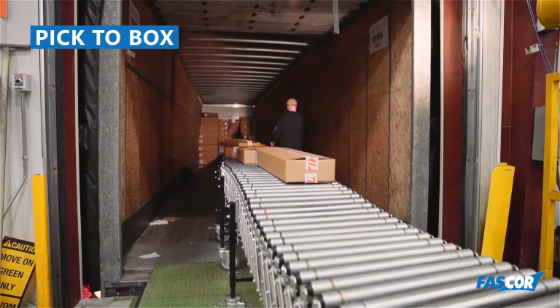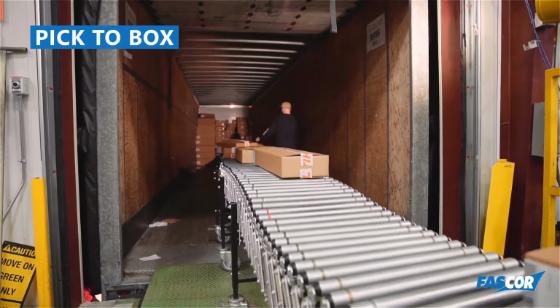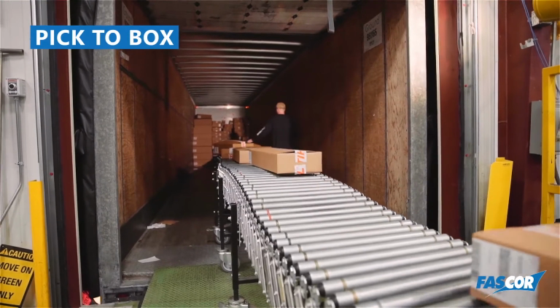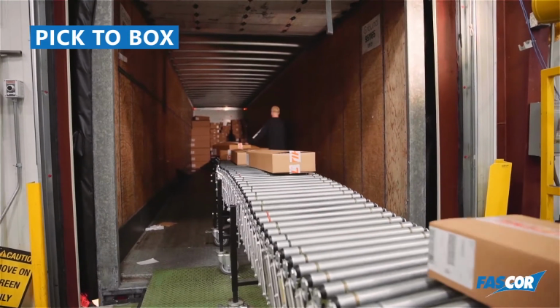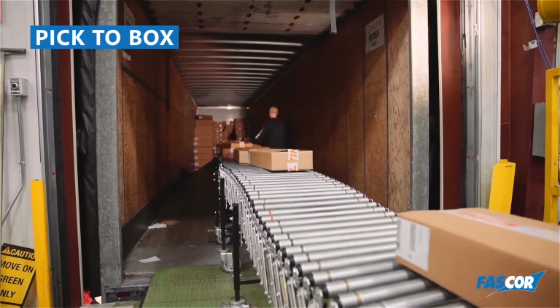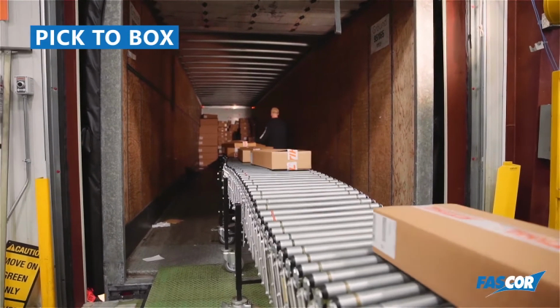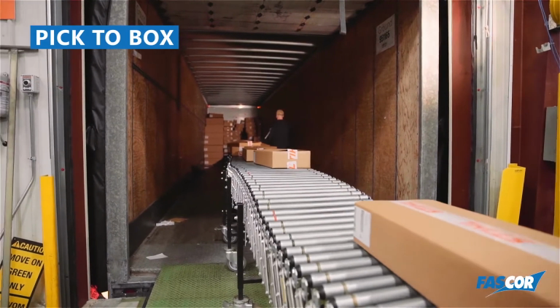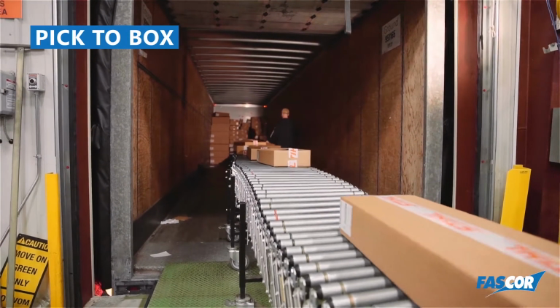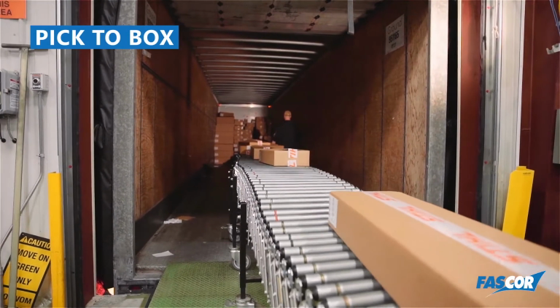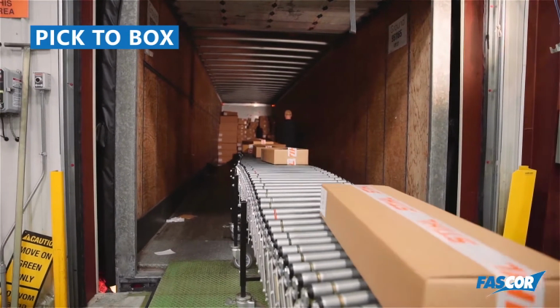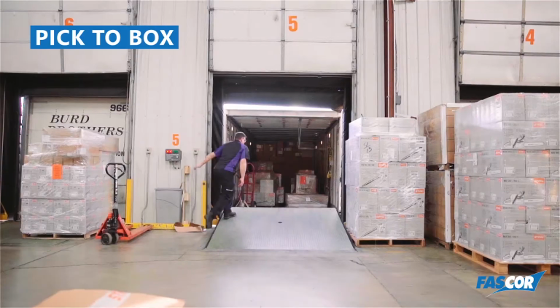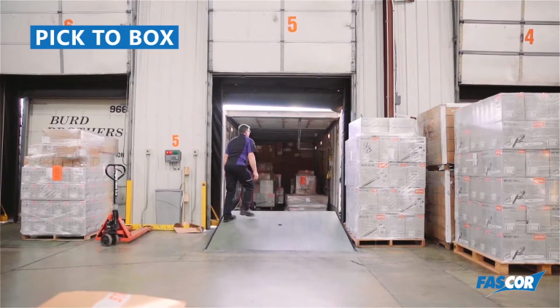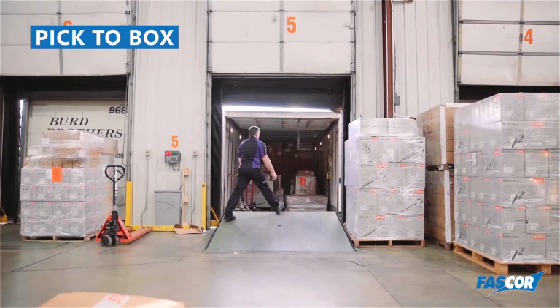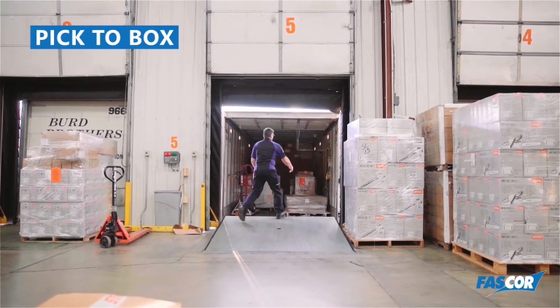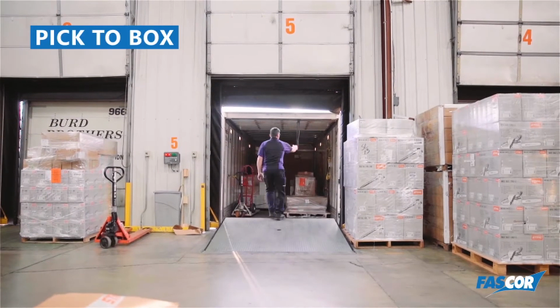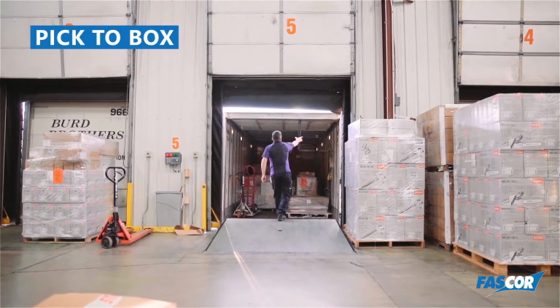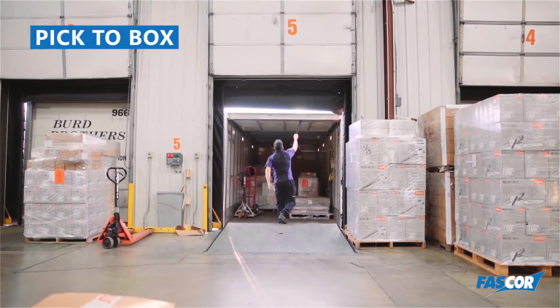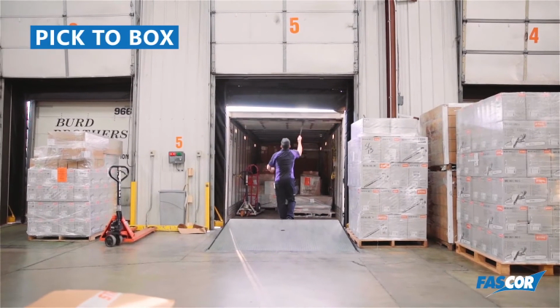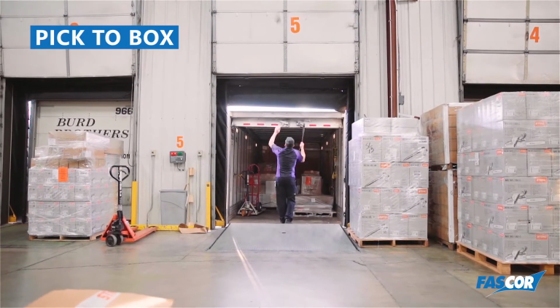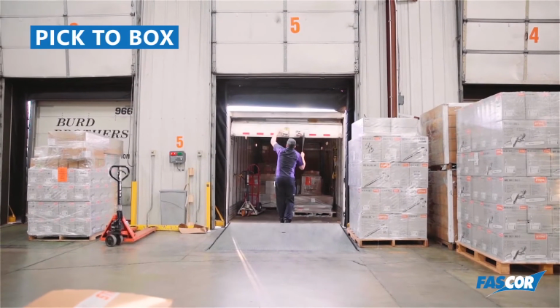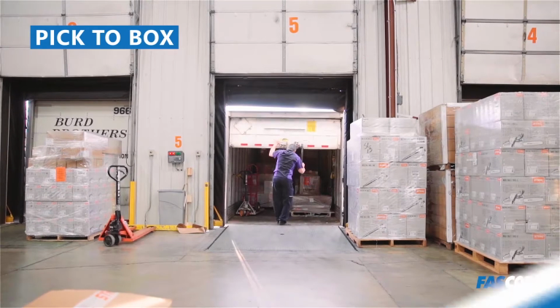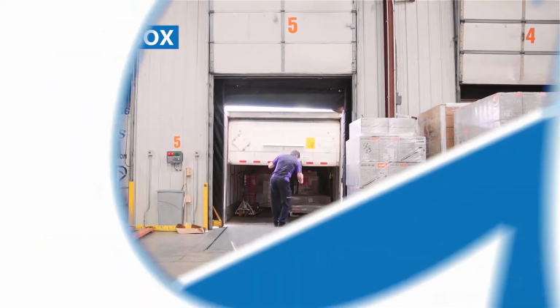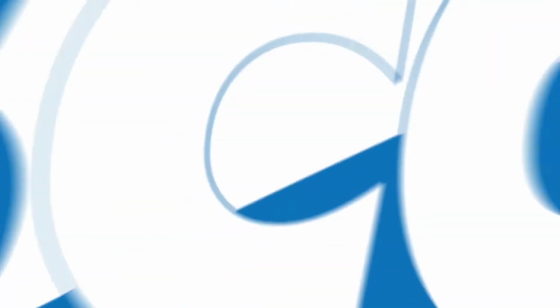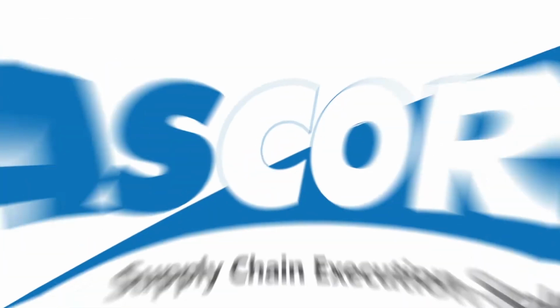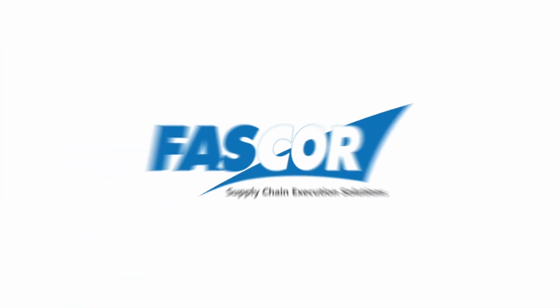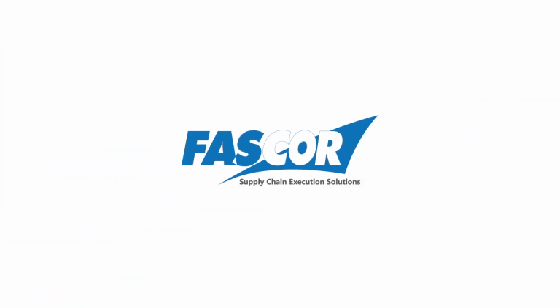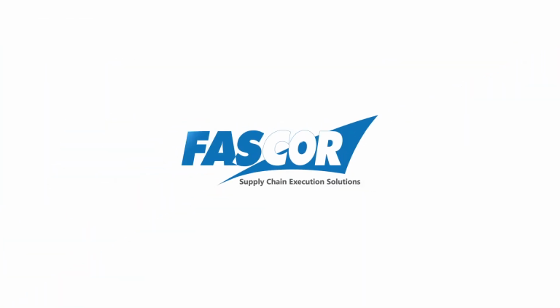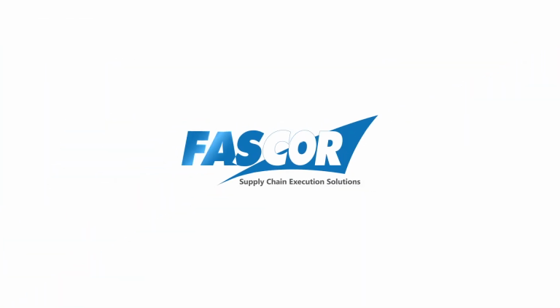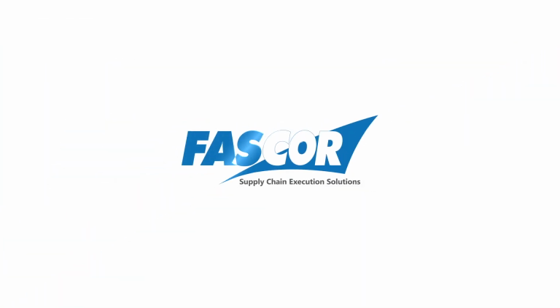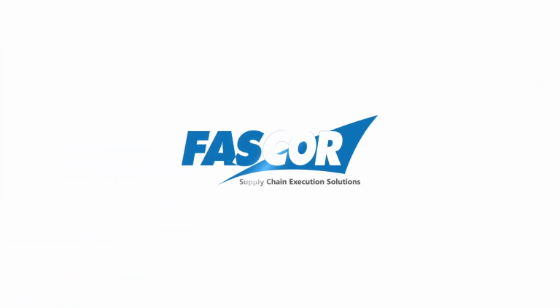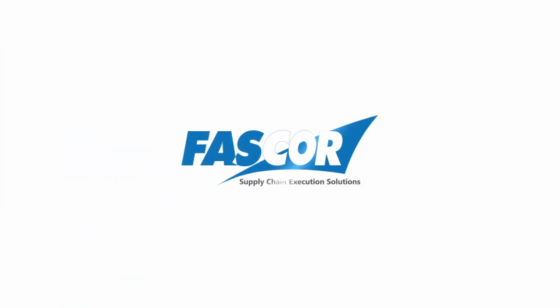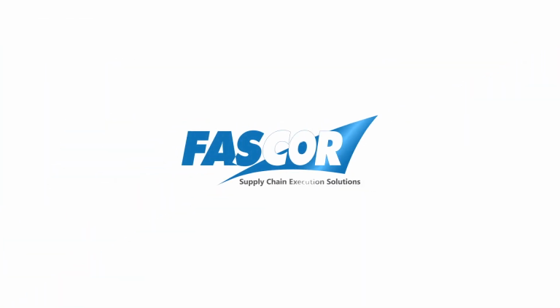To learn more about FastCore's advanced cartonization and Pick-a-Box, visit fastcore.com or call 888-8-FAST-CORE.